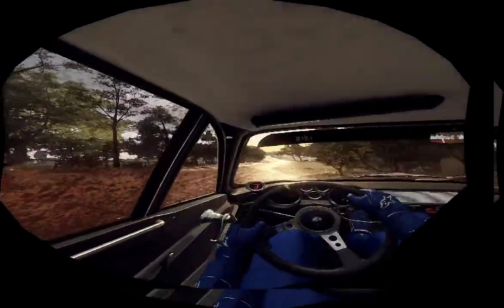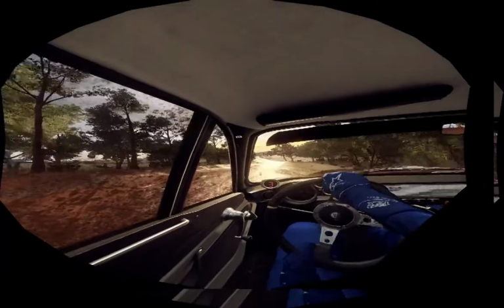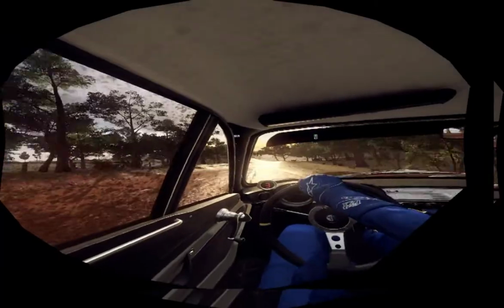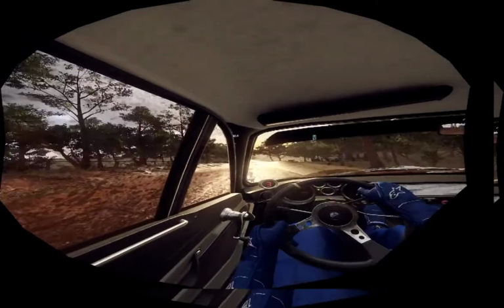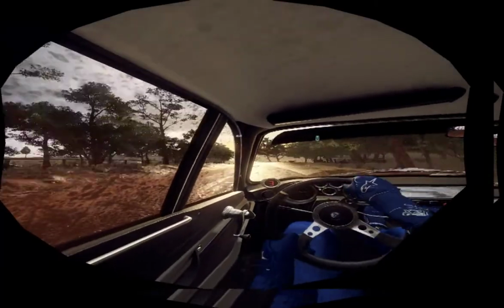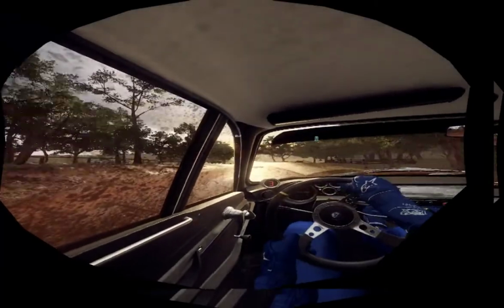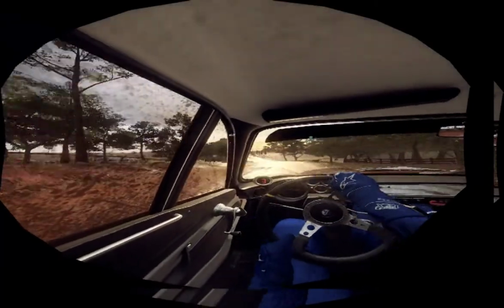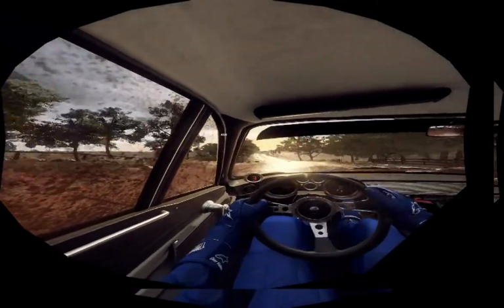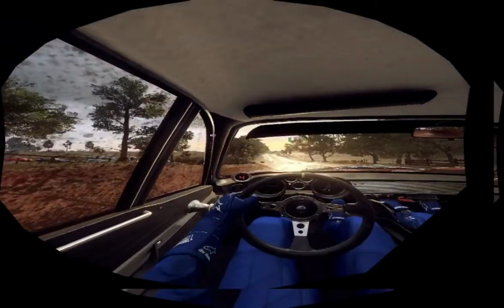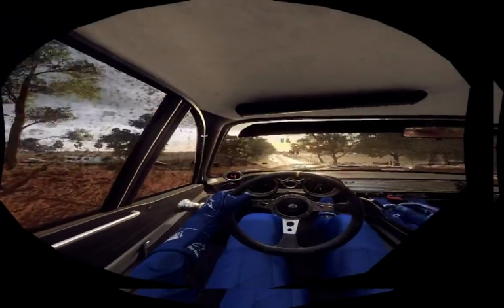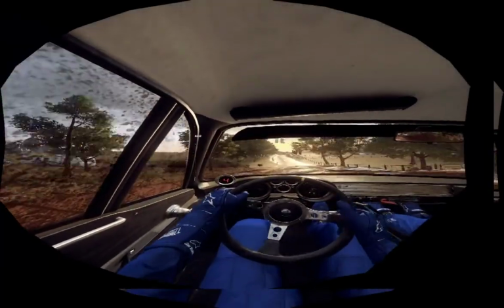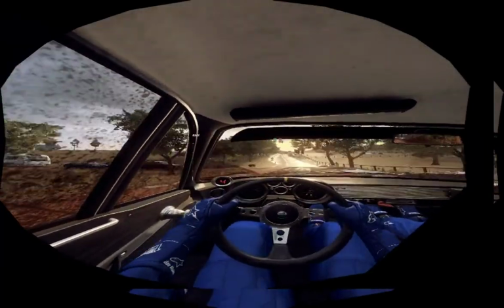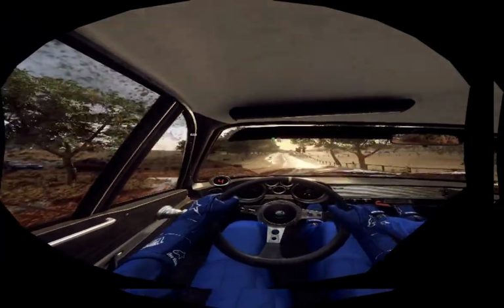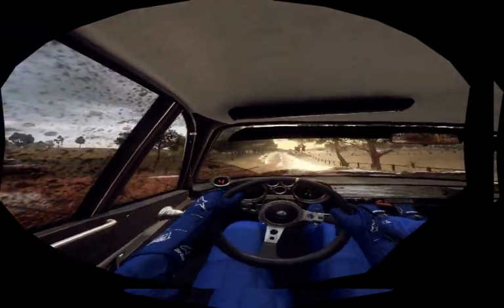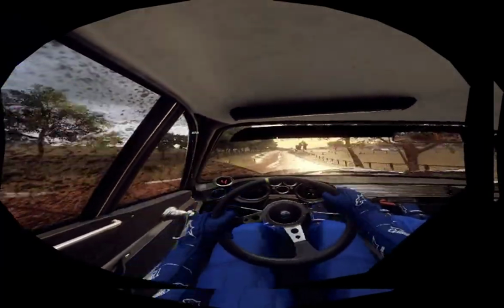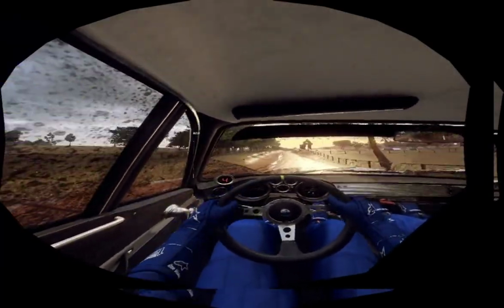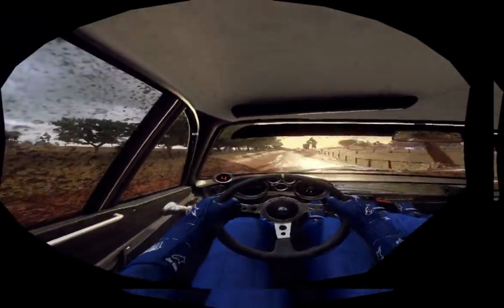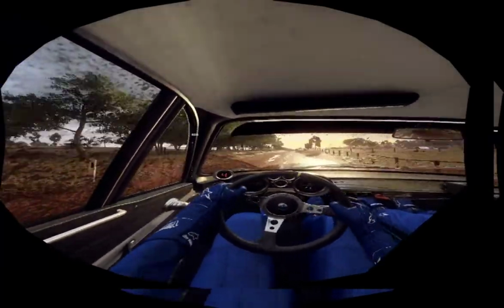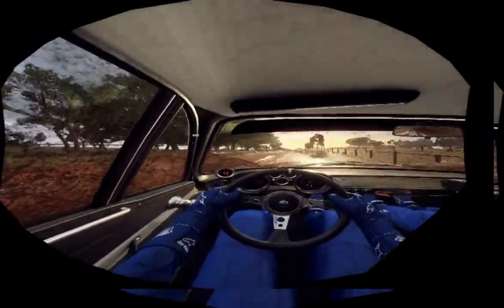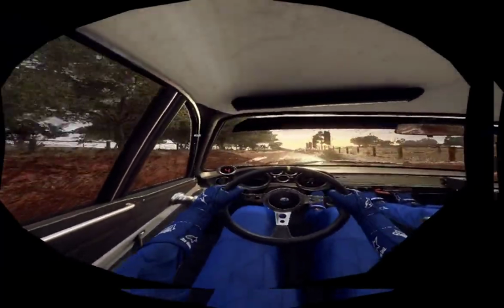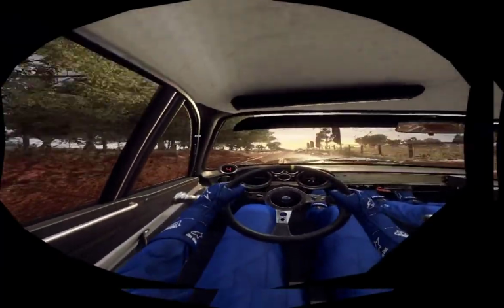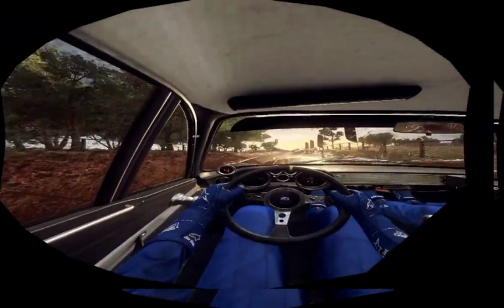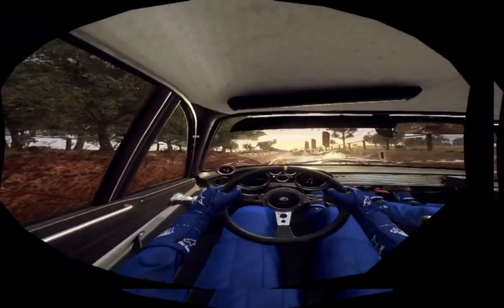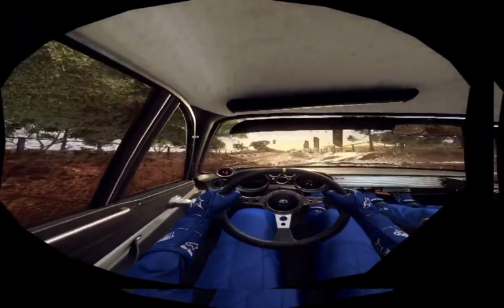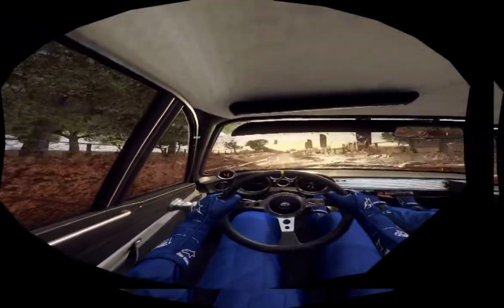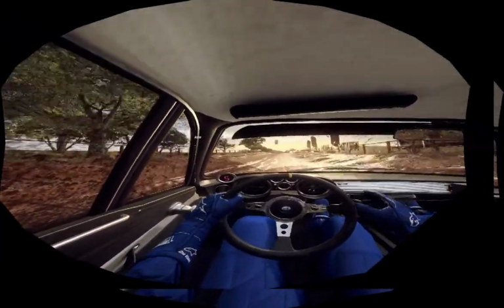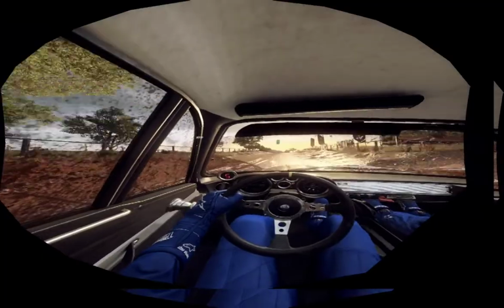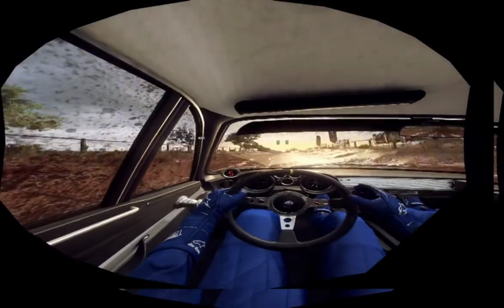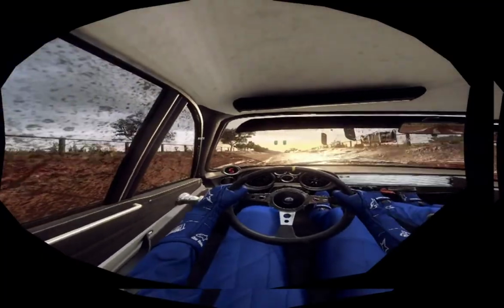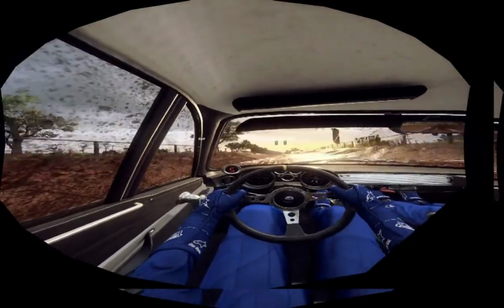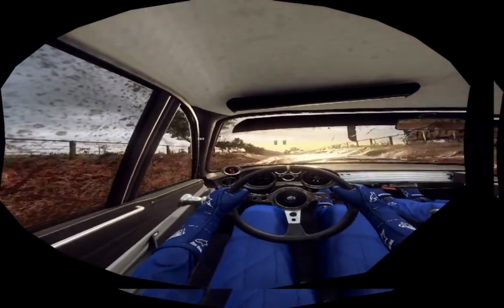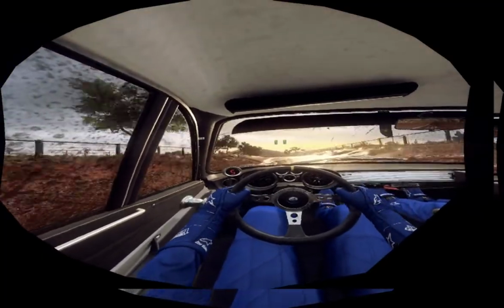6 left long, over jump maybe, slow, 30. 5 left long, tightens 4.